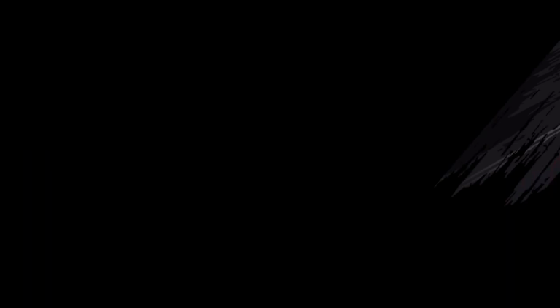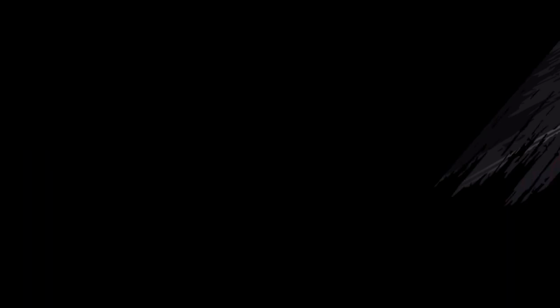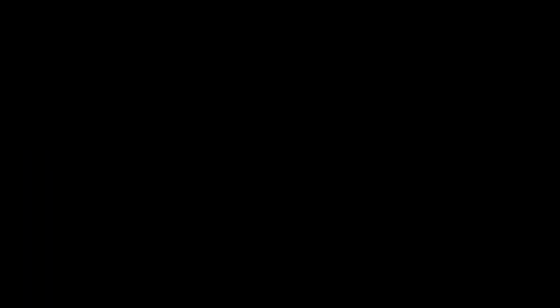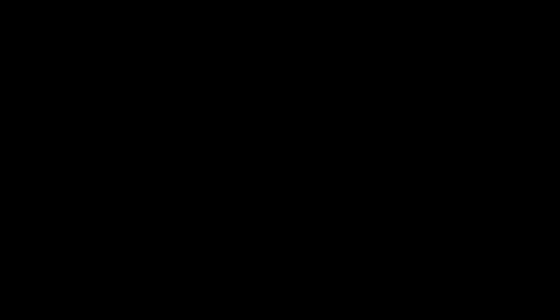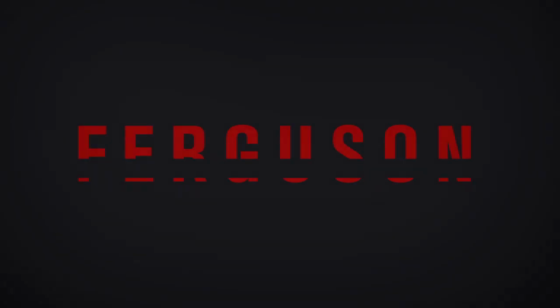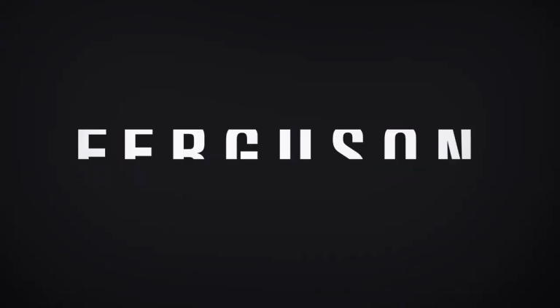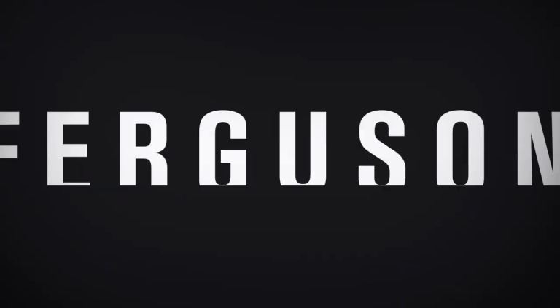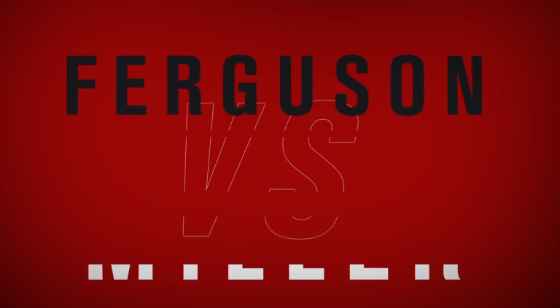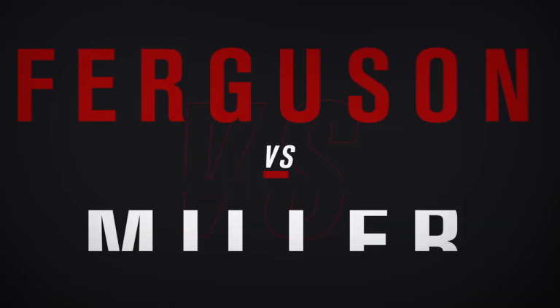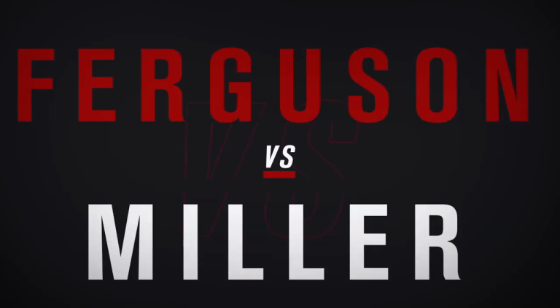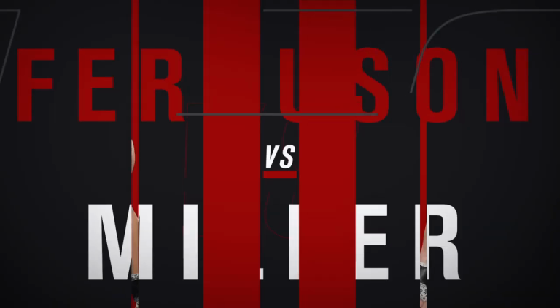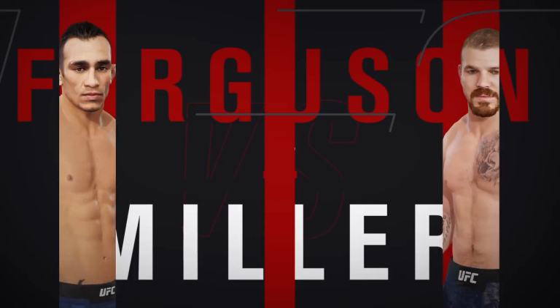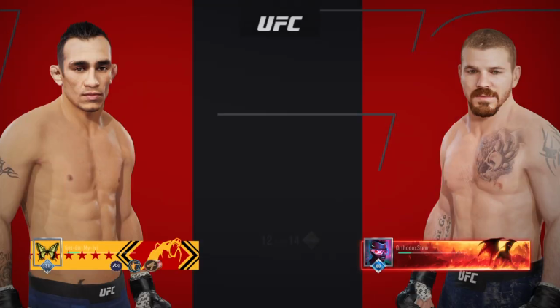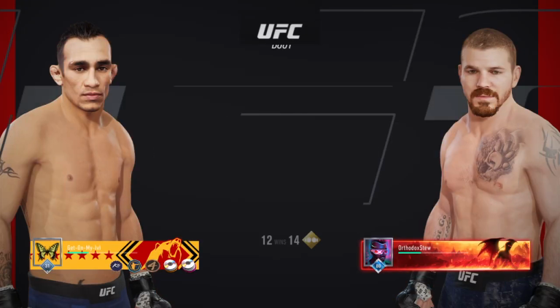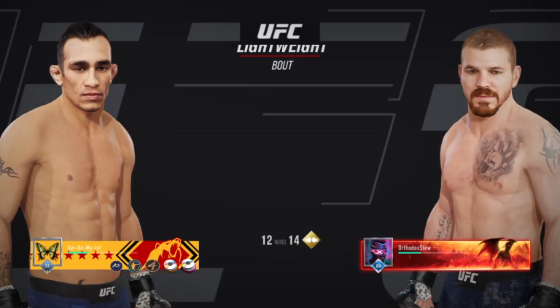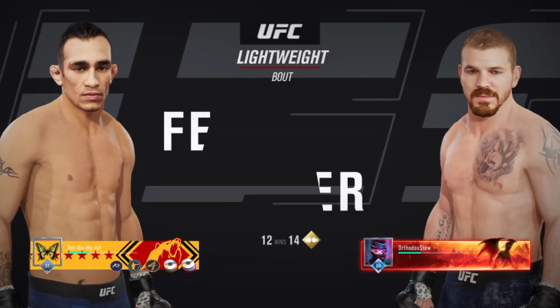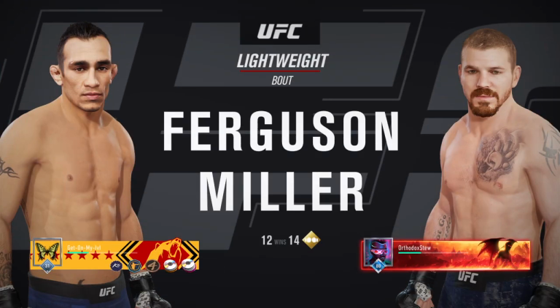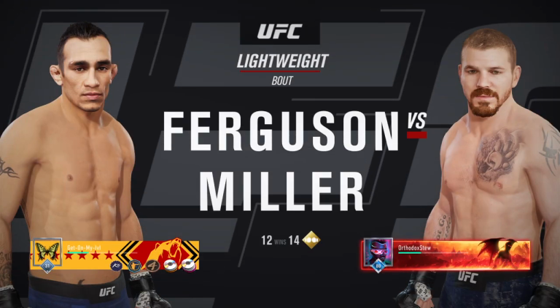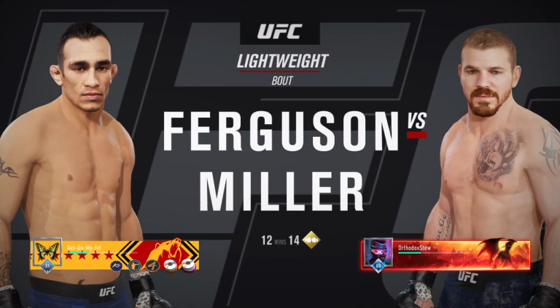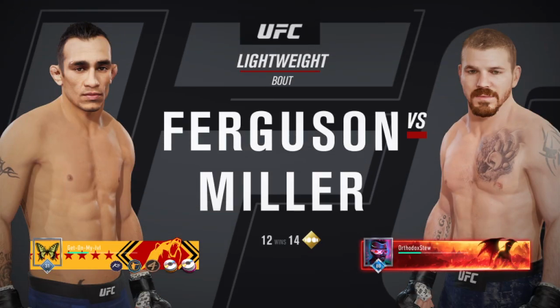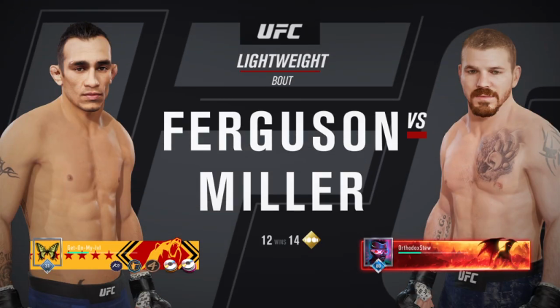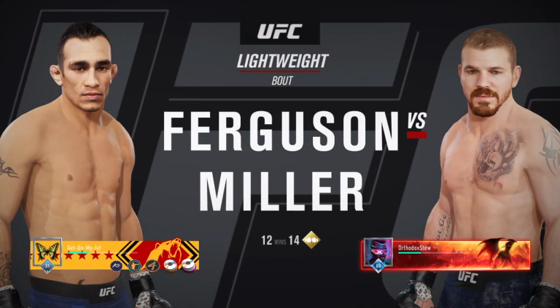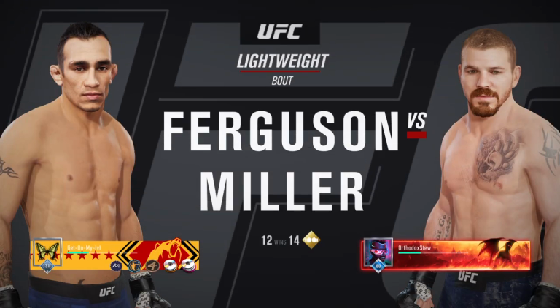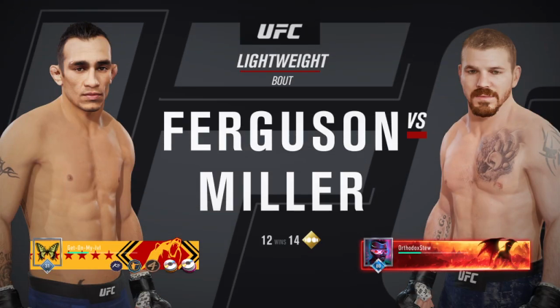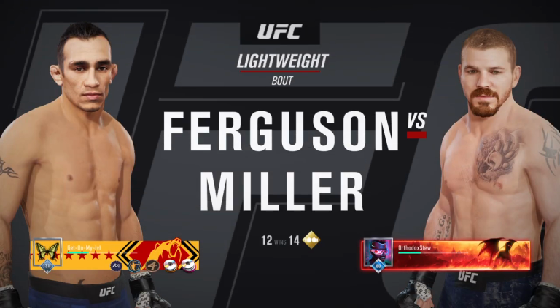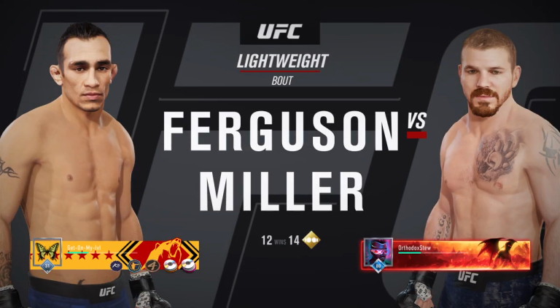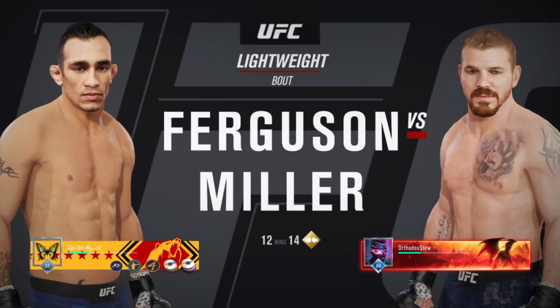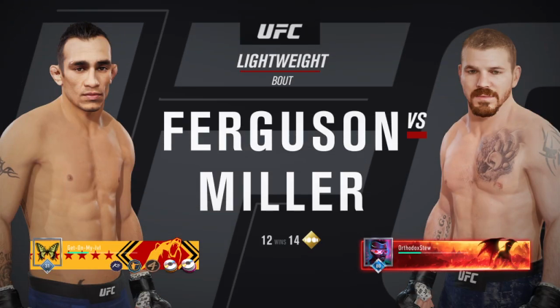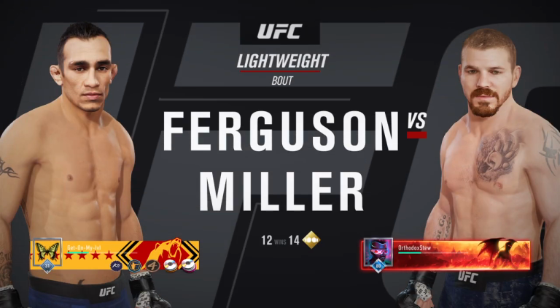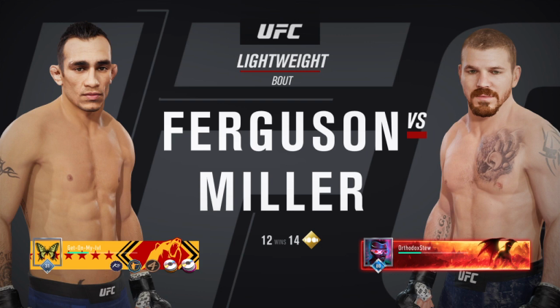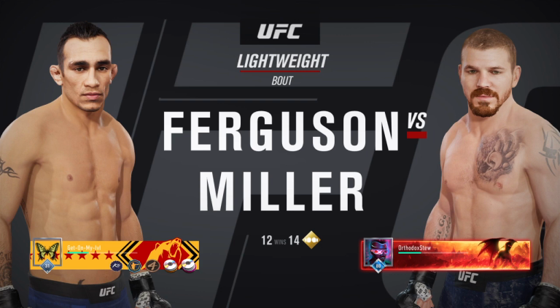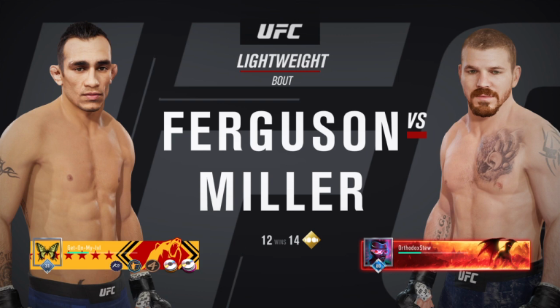All right, straight ahead, we'll get to this lightweight bout between Tony Ferguson and New Jersey's Jim Miller.